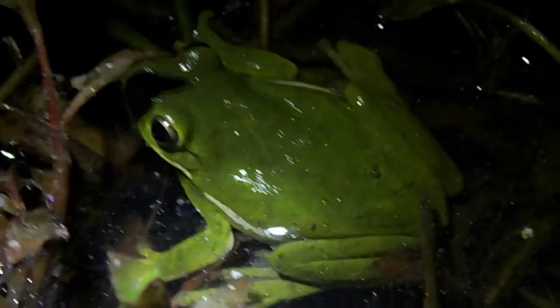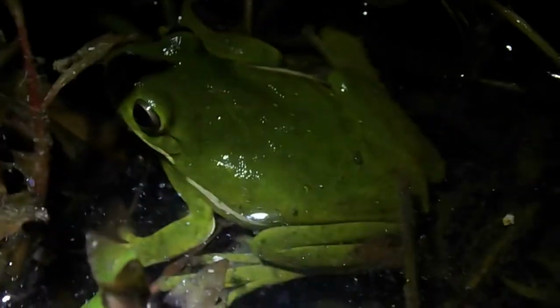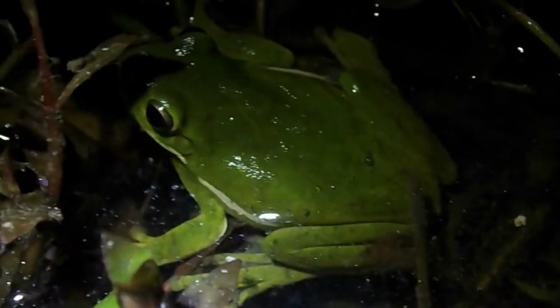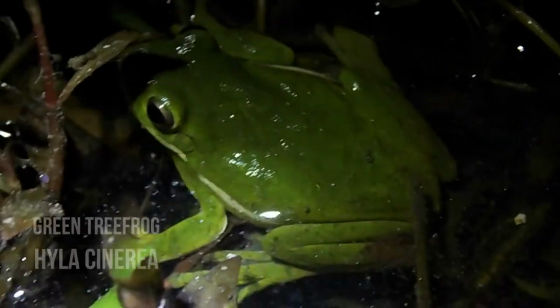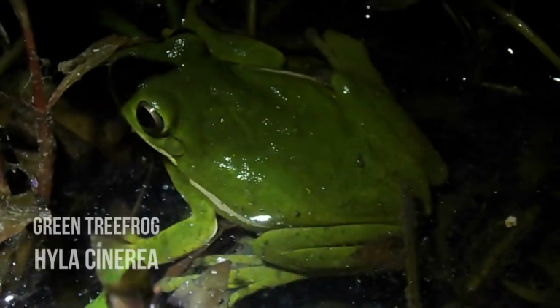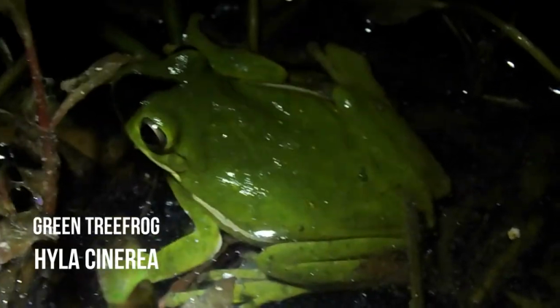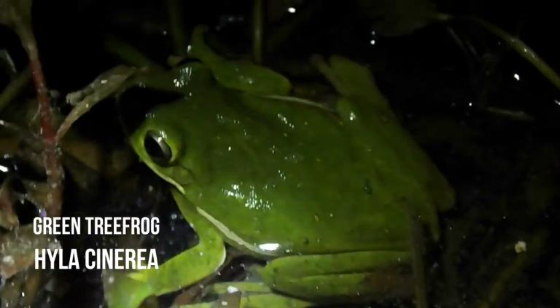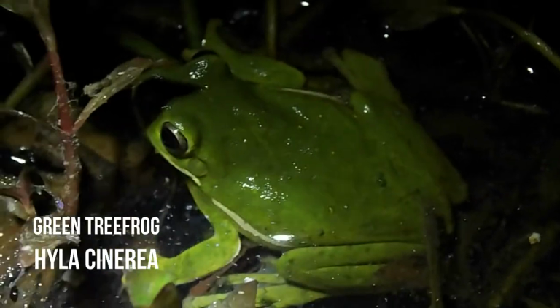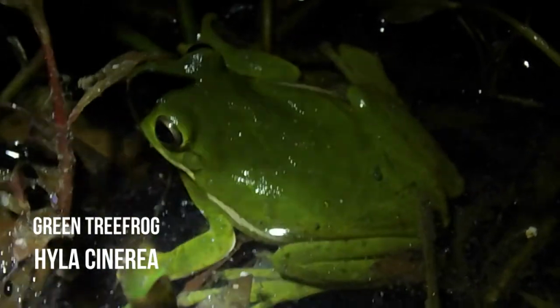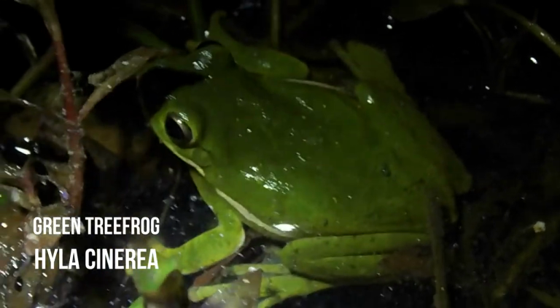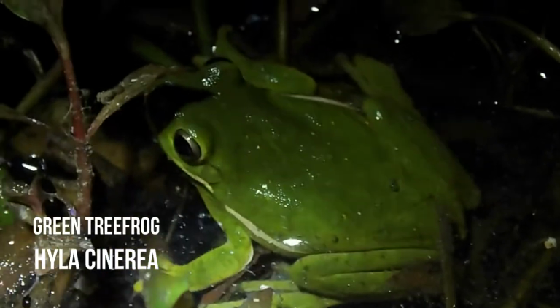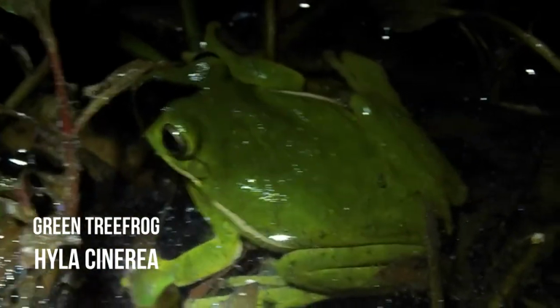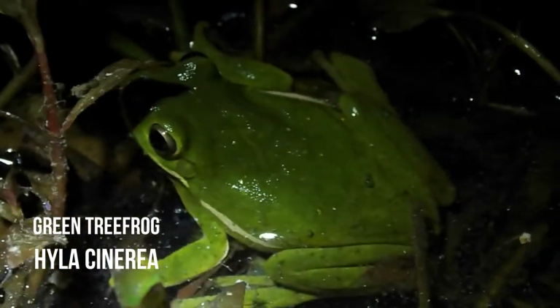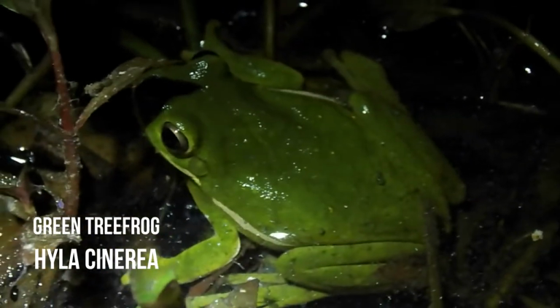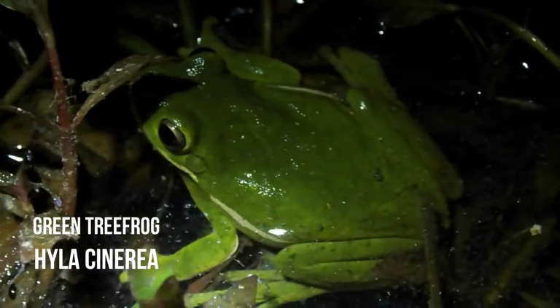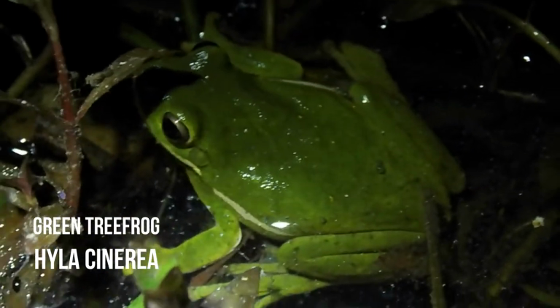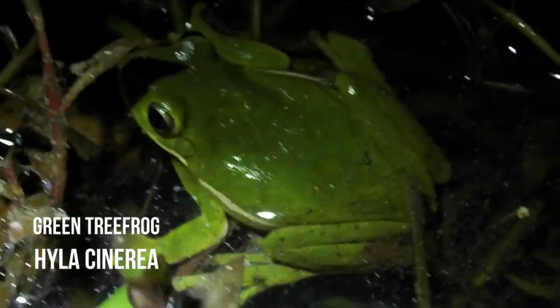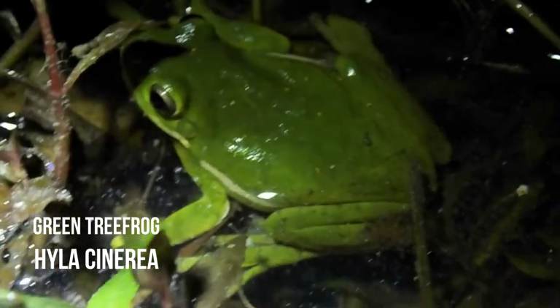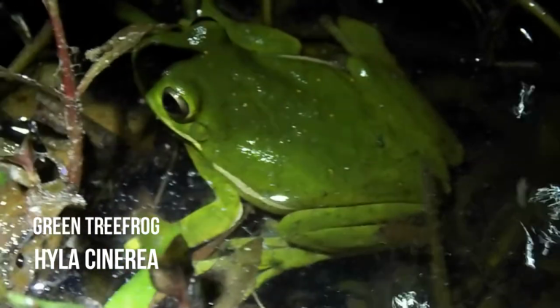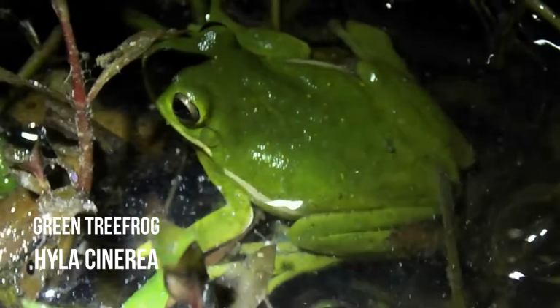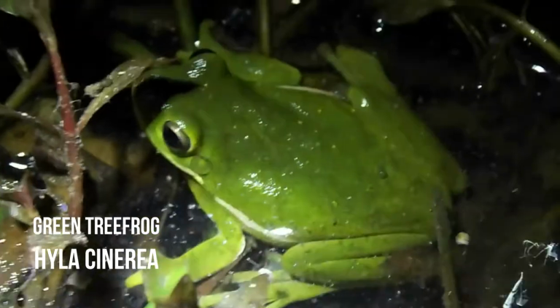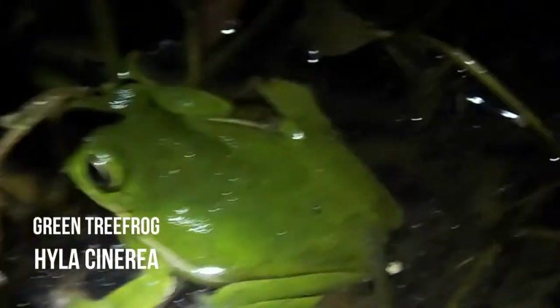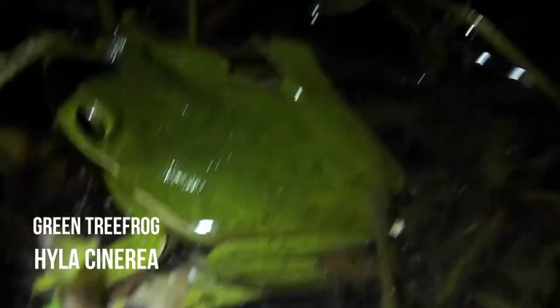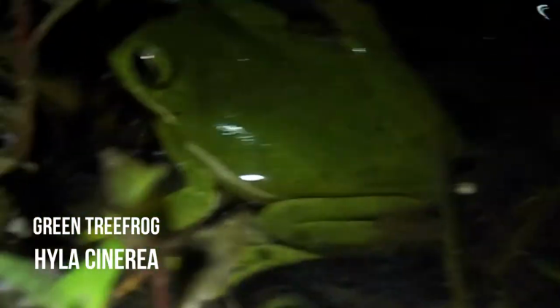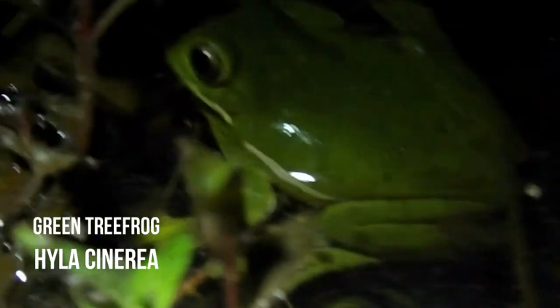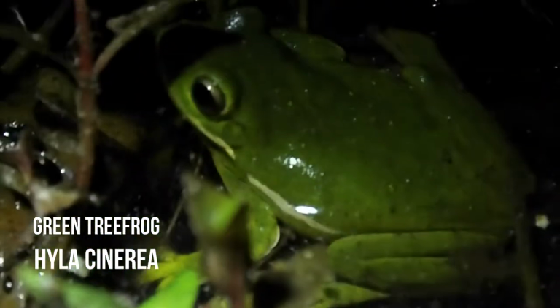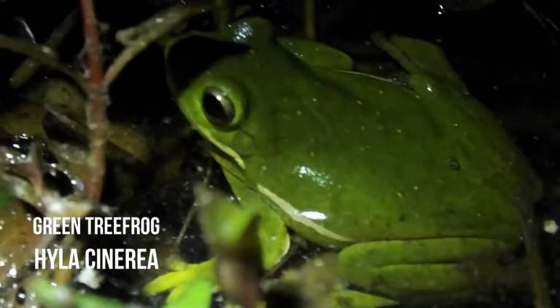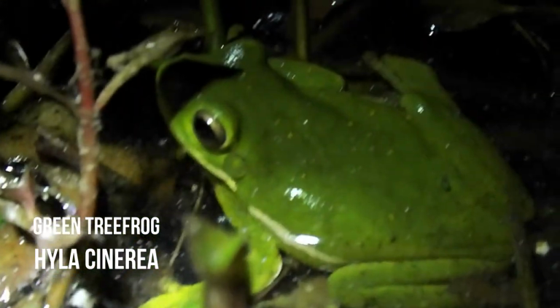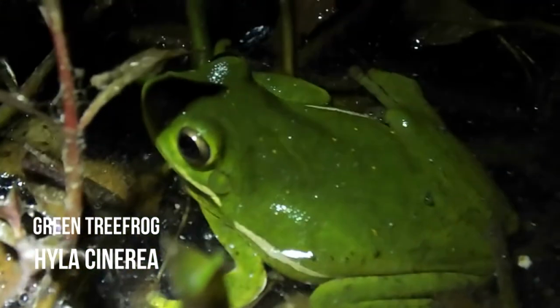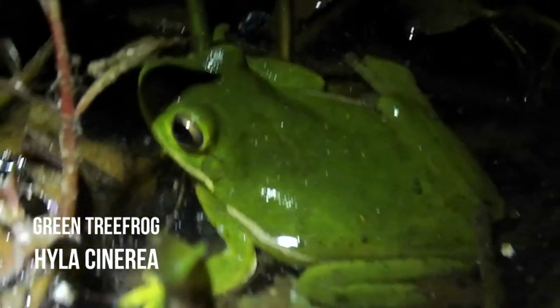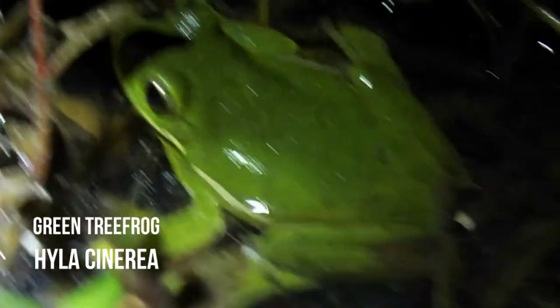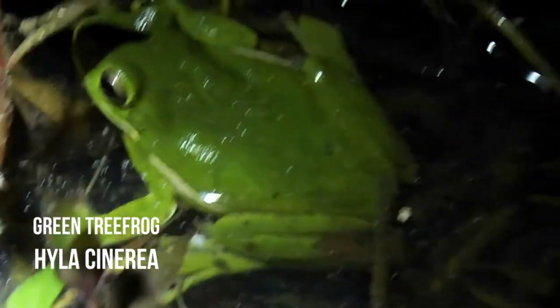Here's a green tree frog, Hyla cinerea. This is a very common frog here.